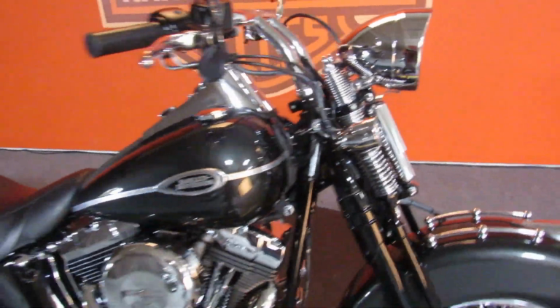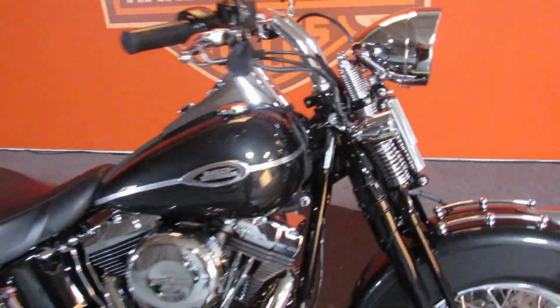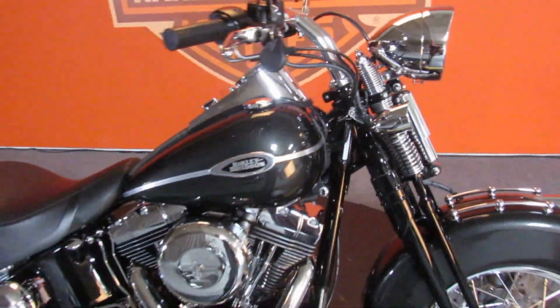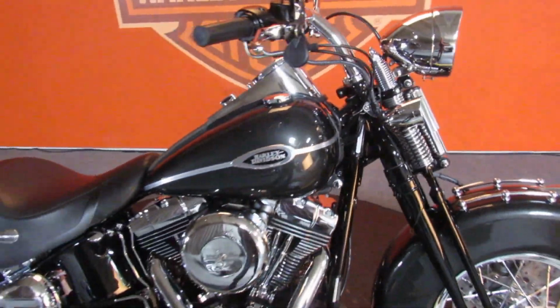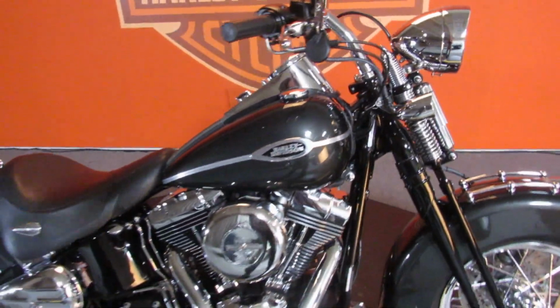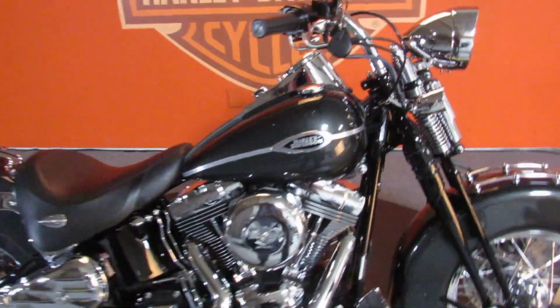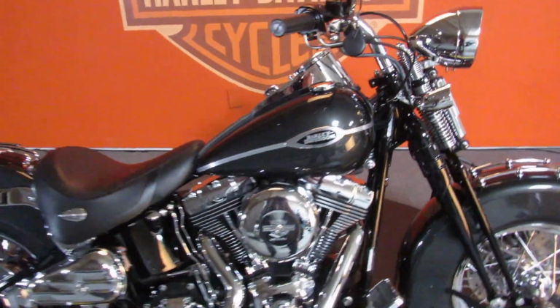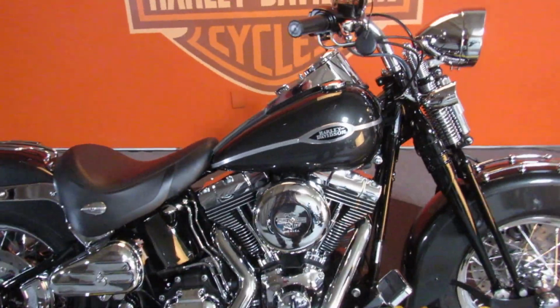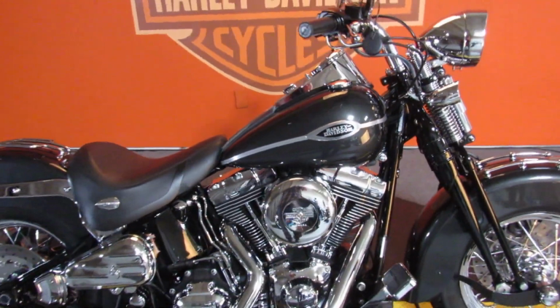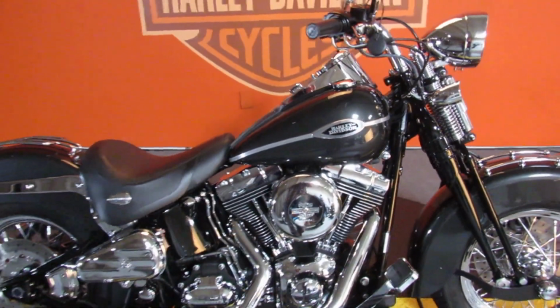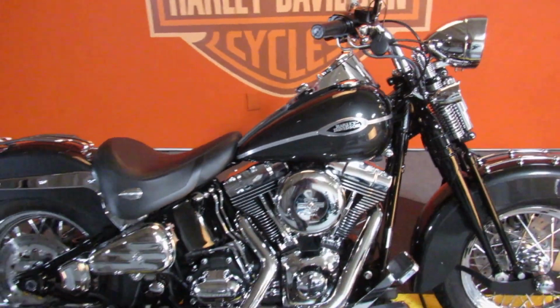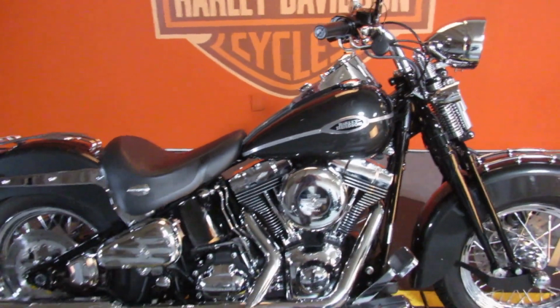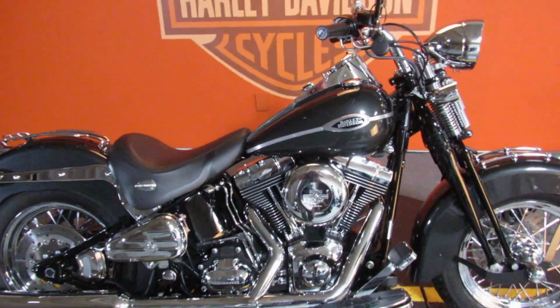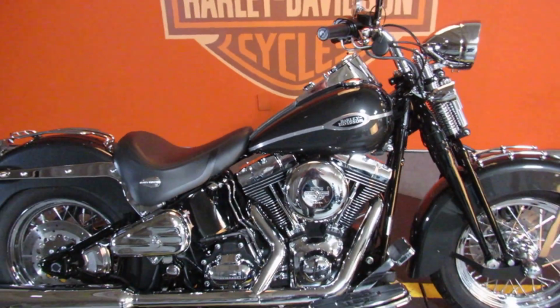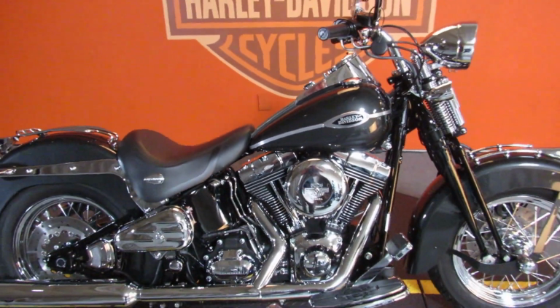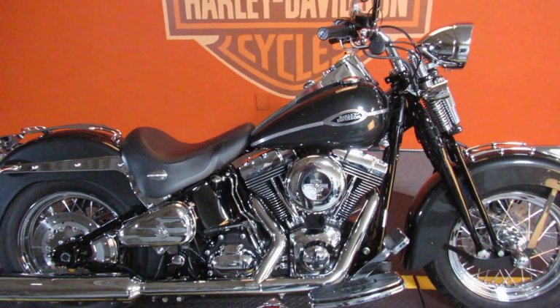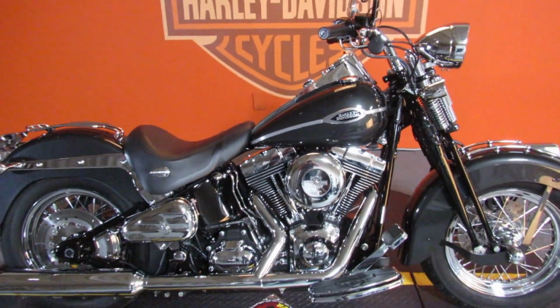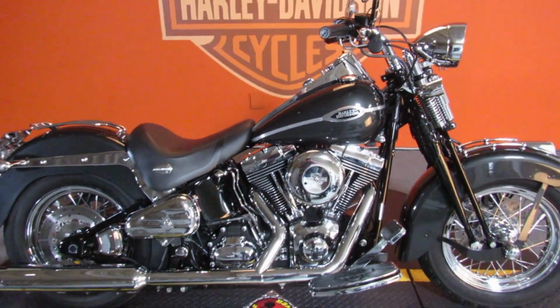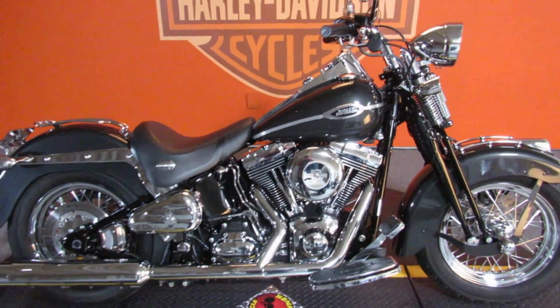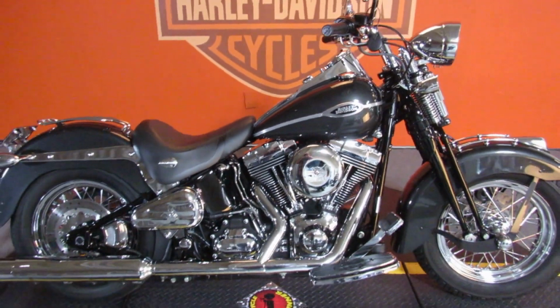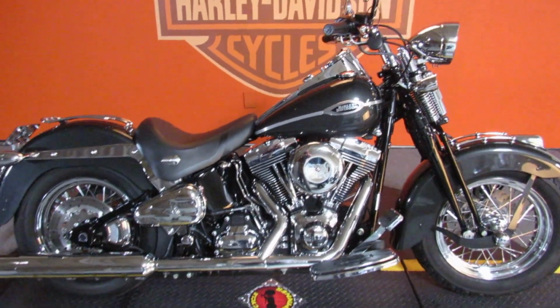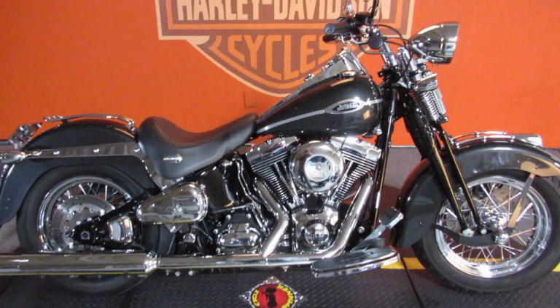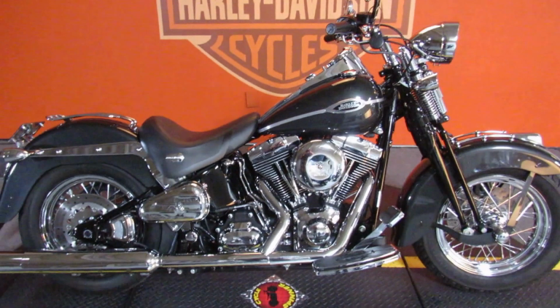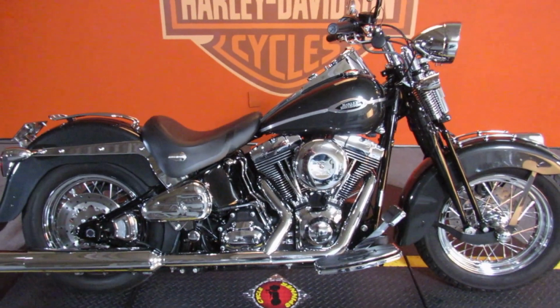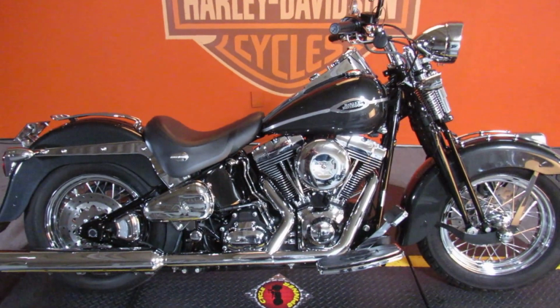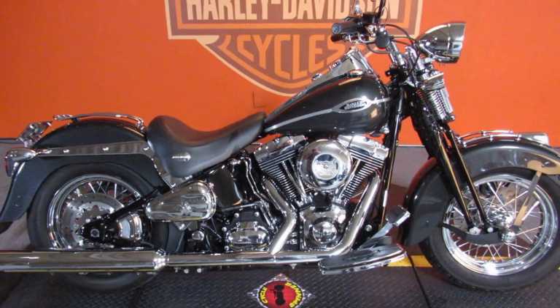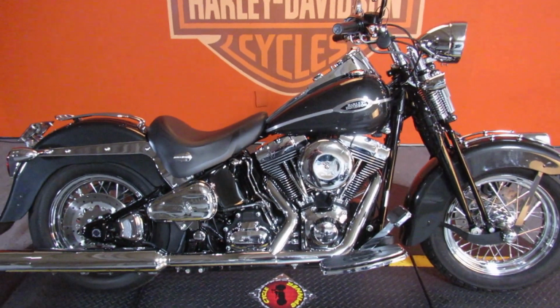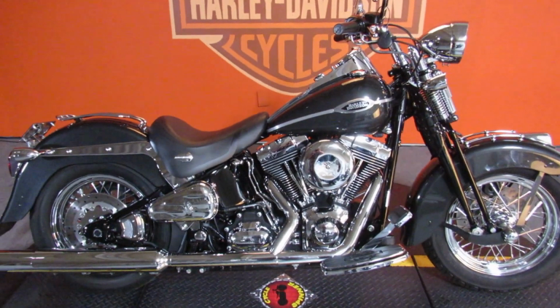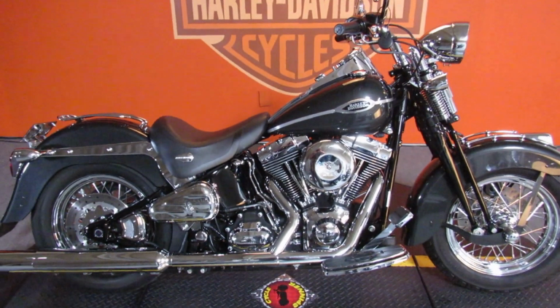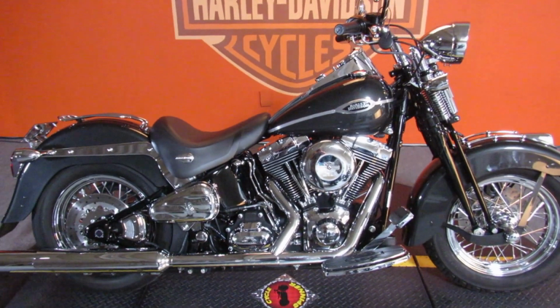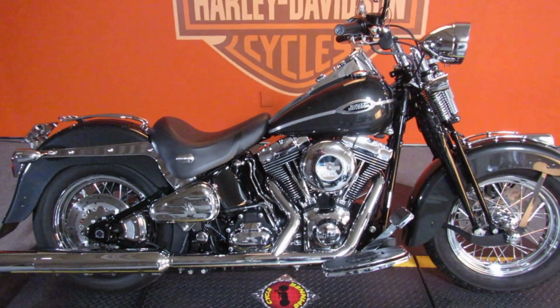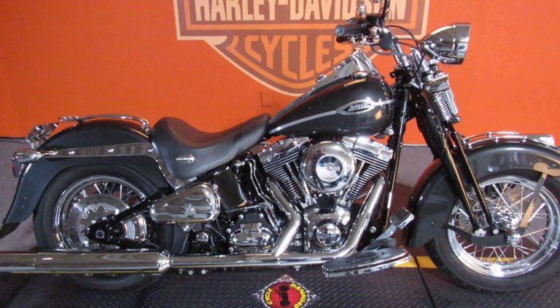The process starts with a test ride at Biggs Harley-Davidson in San Marcos.